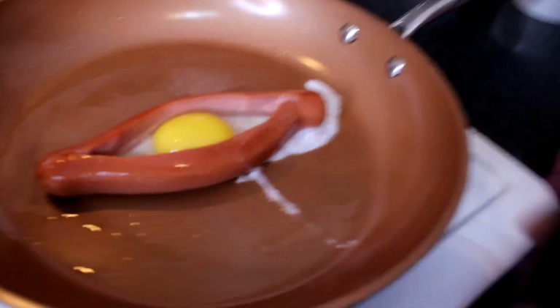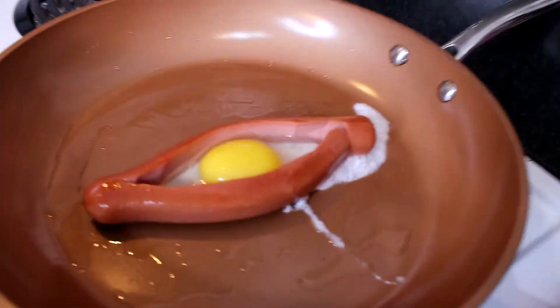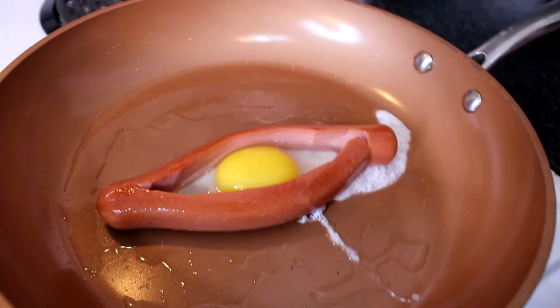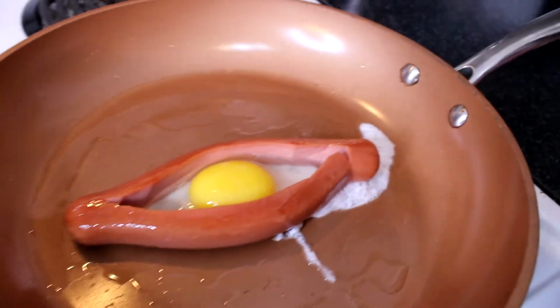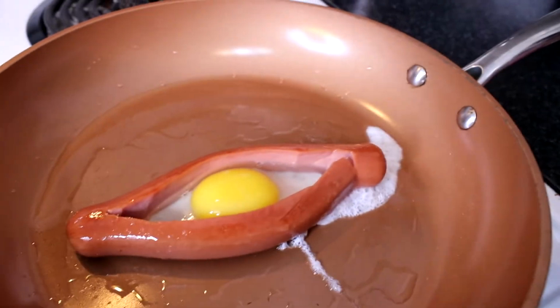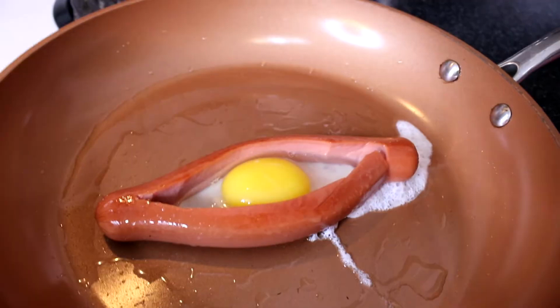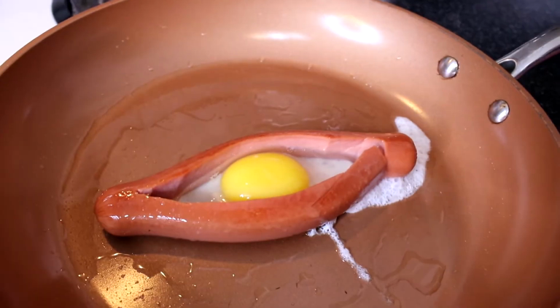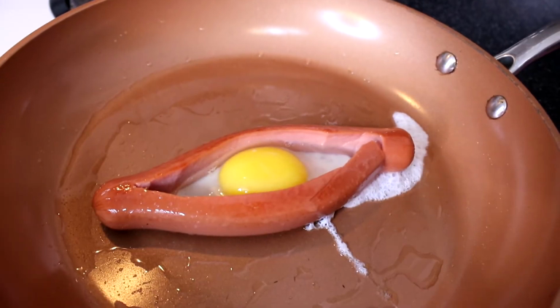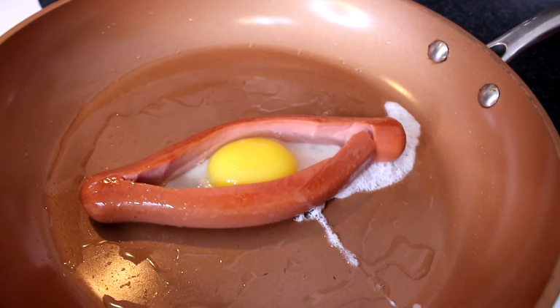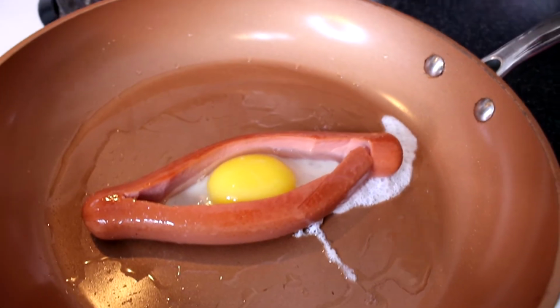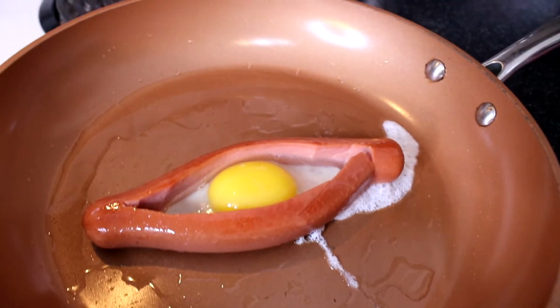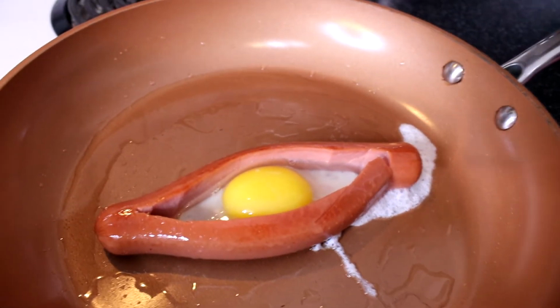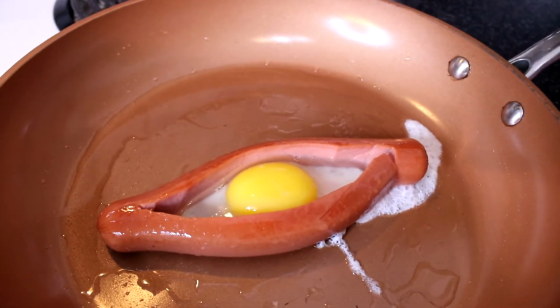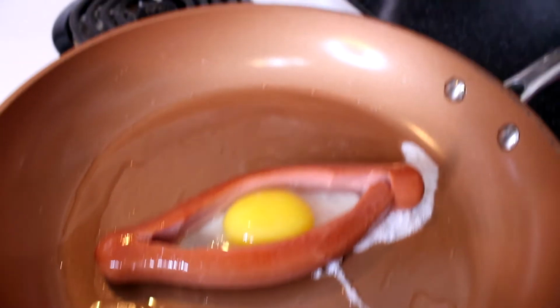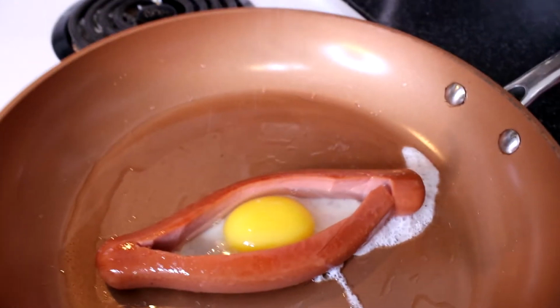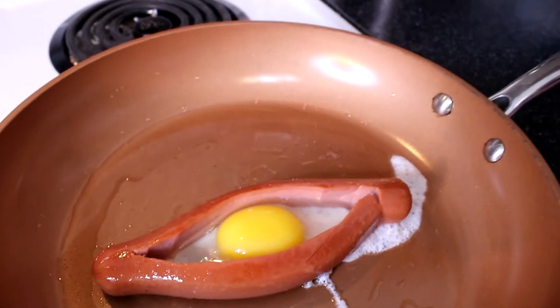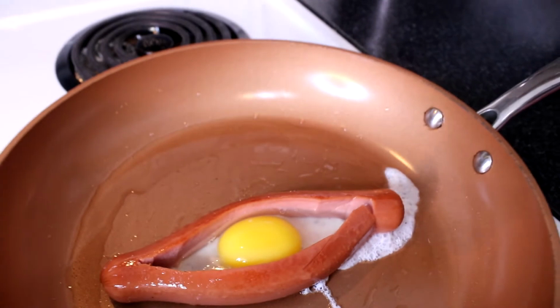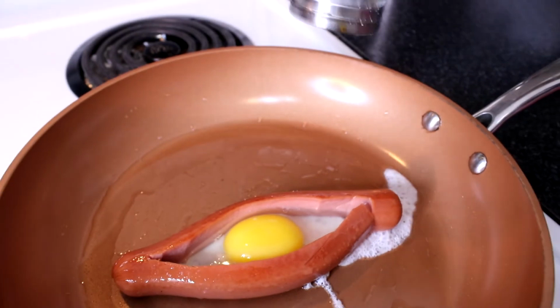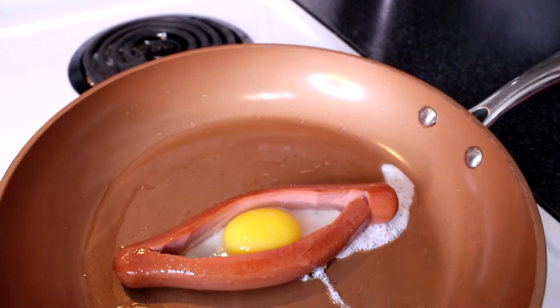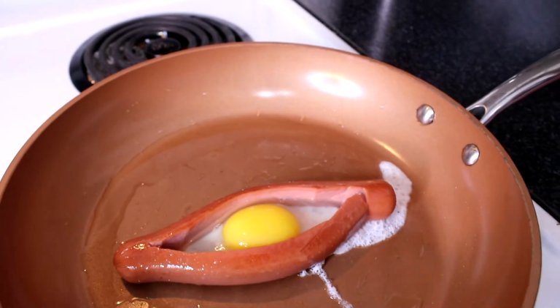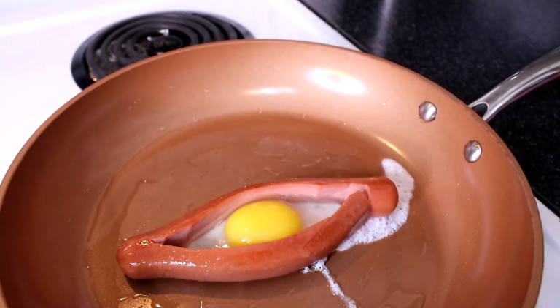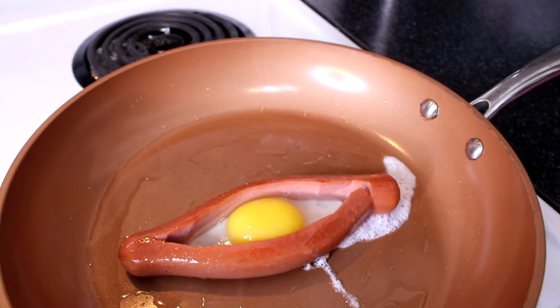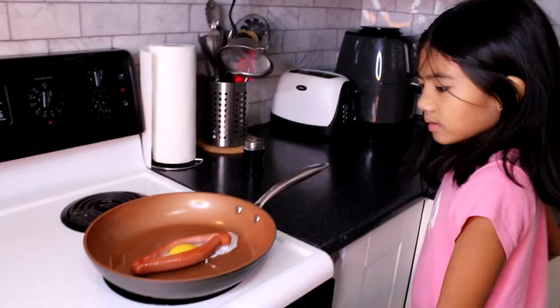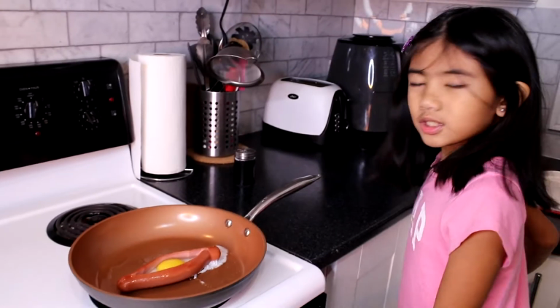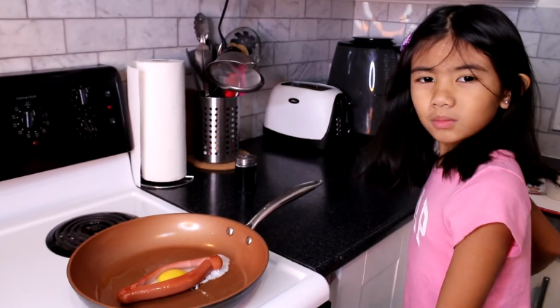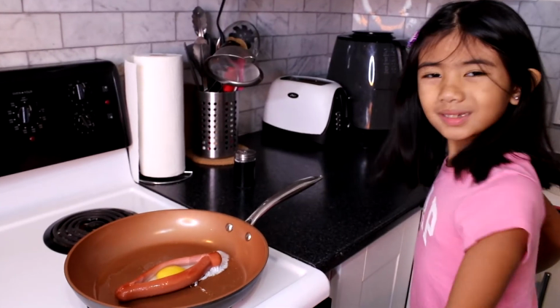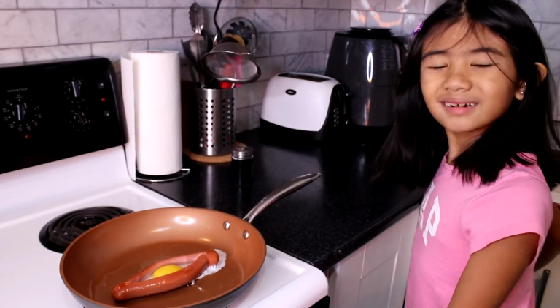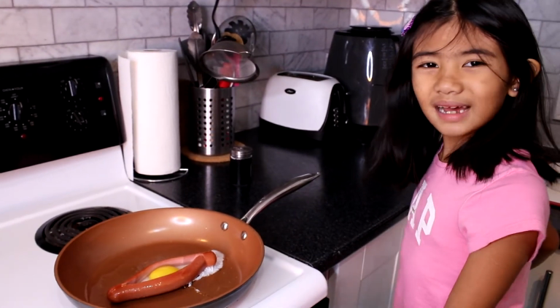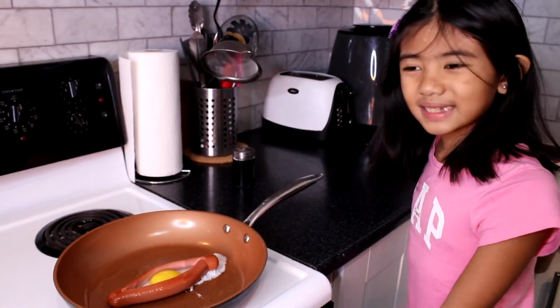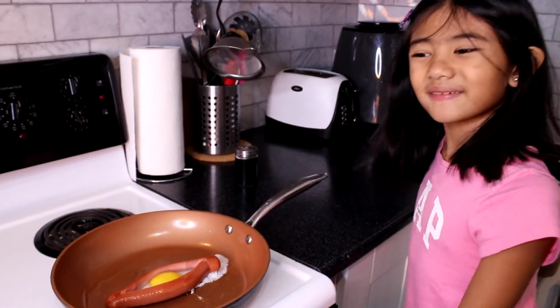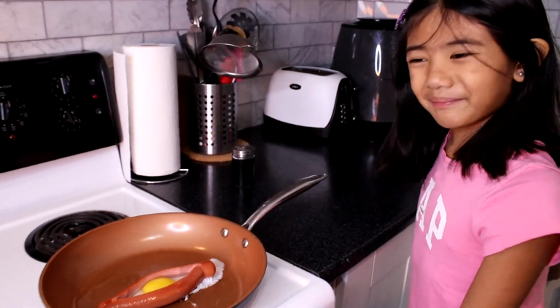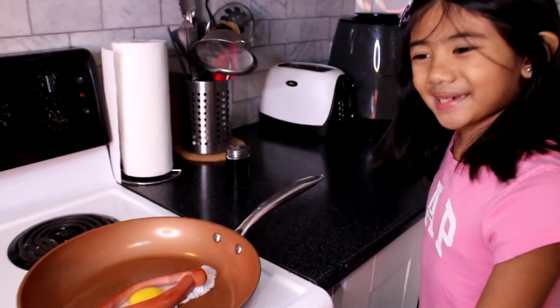Let's put some salt. It's almost cooked now, let's flip it.